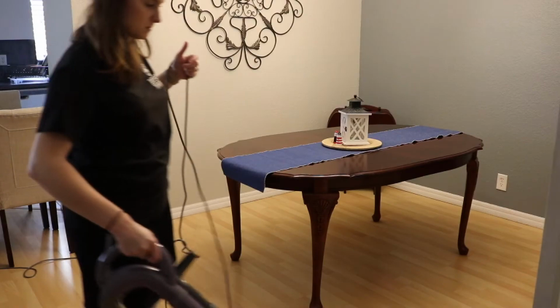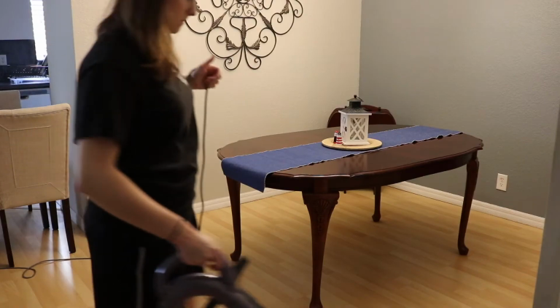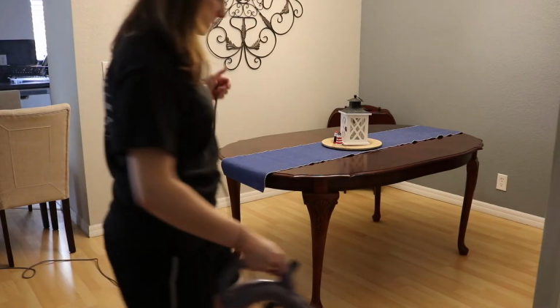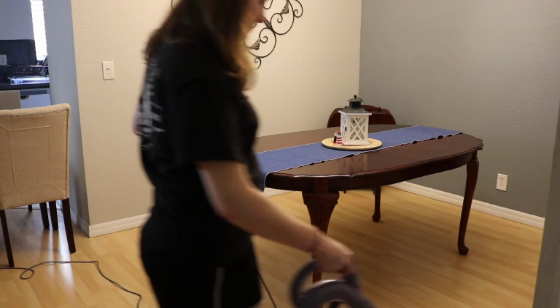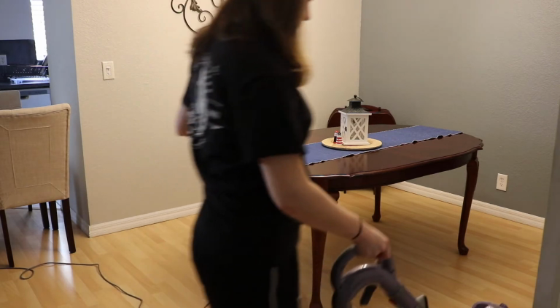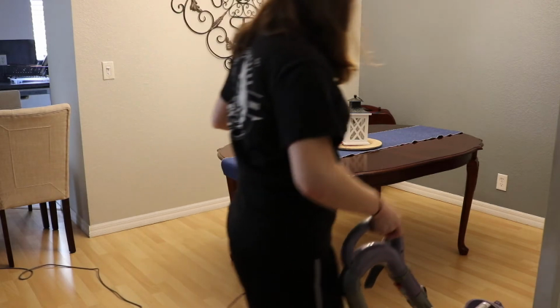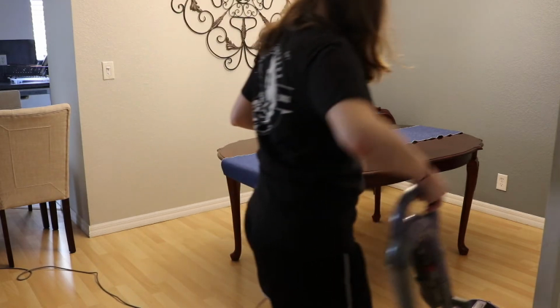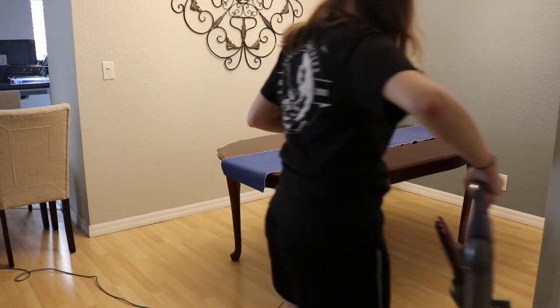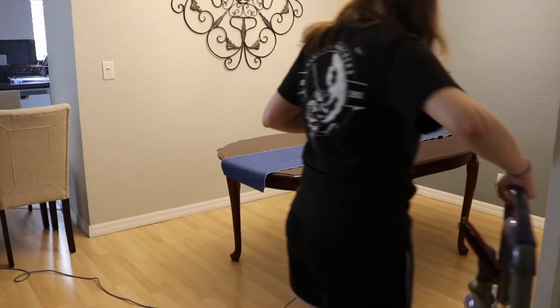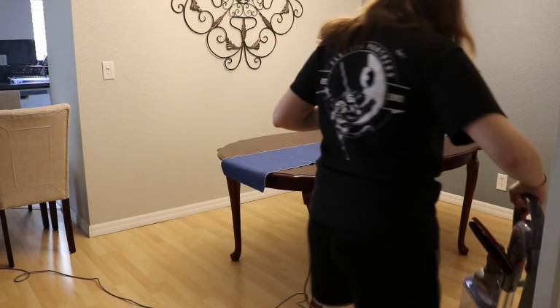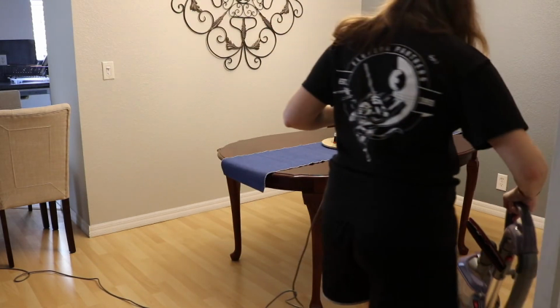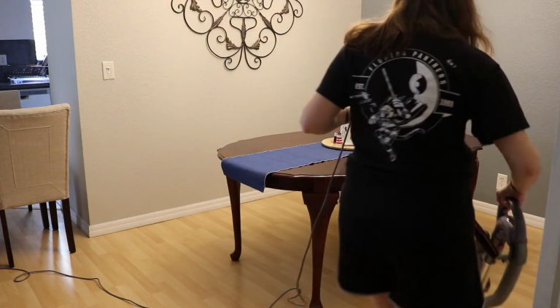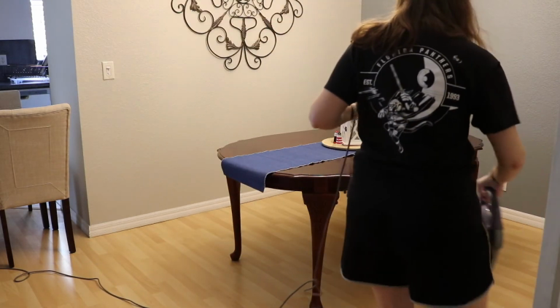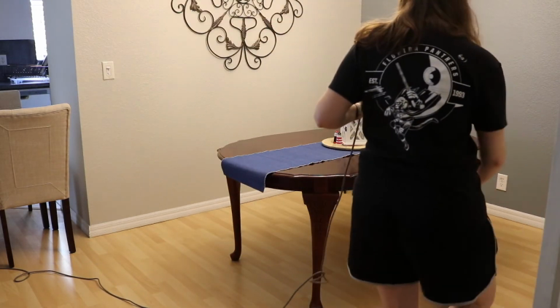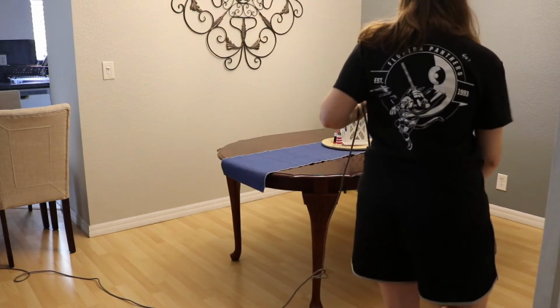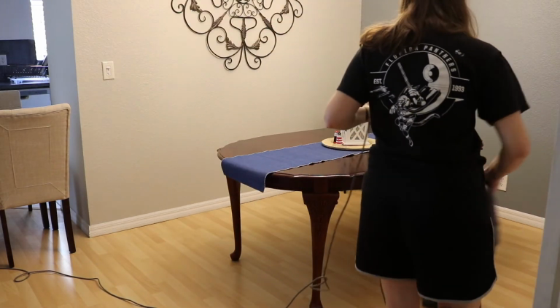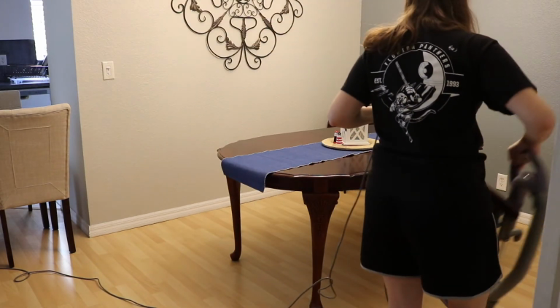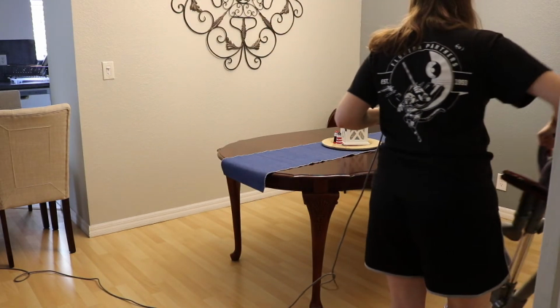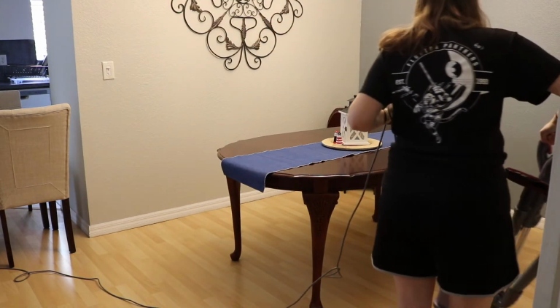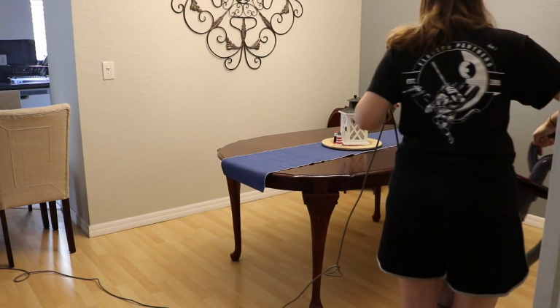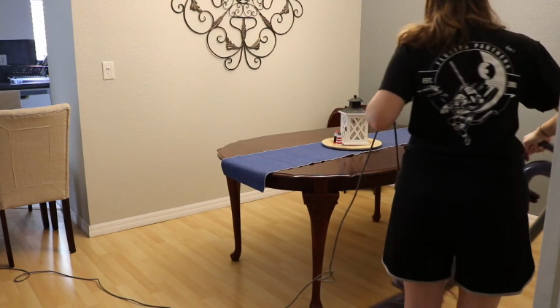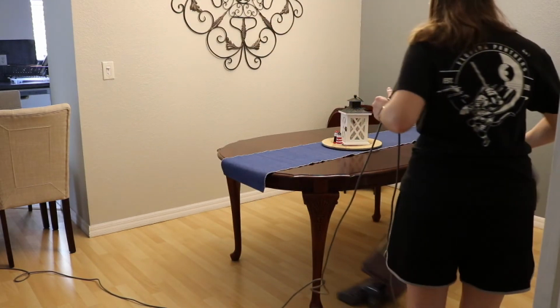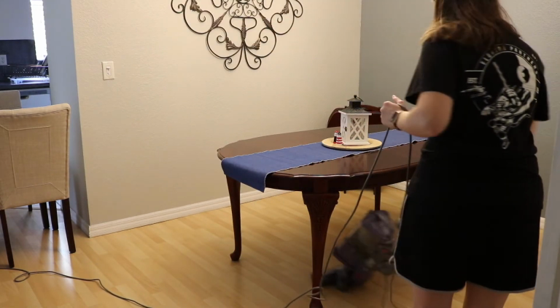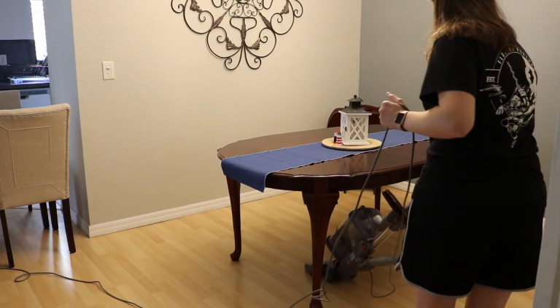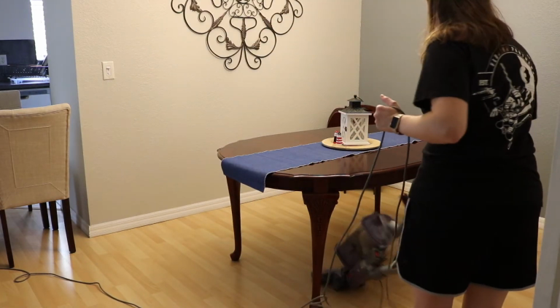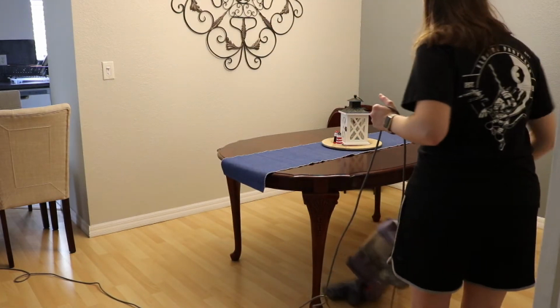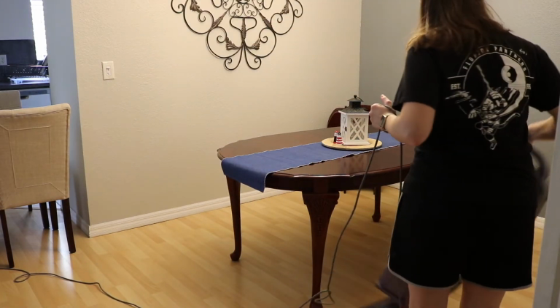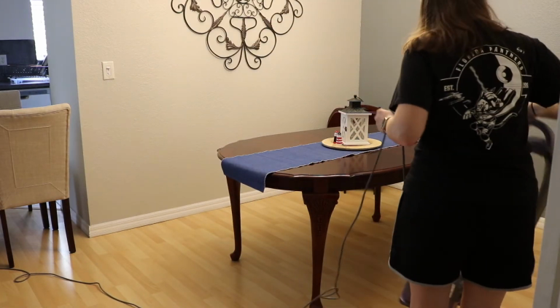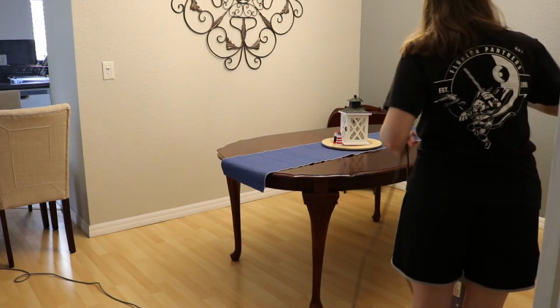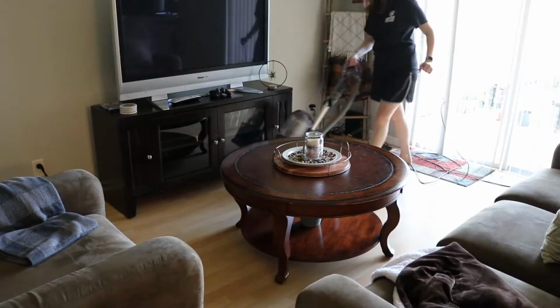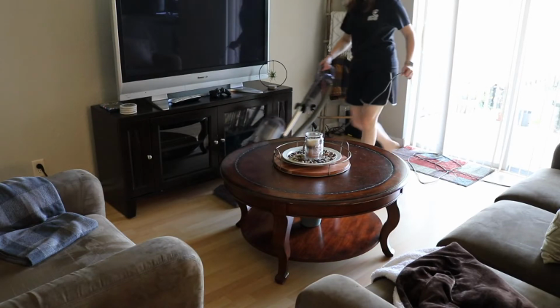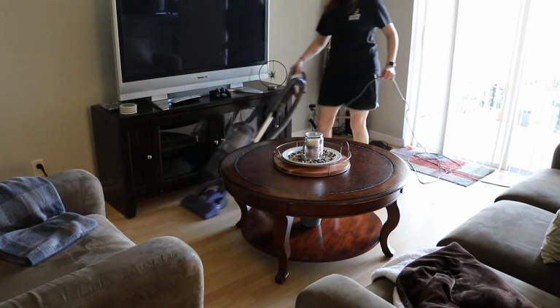Next, I make my way into the dining room. I remove all the chairs so that I can have easy access underneath the table.